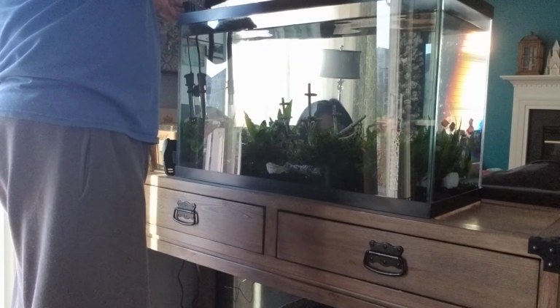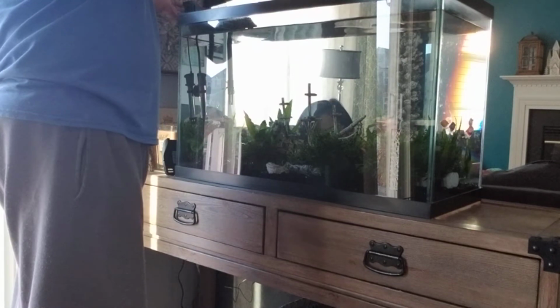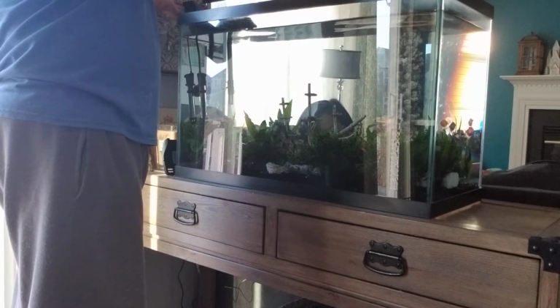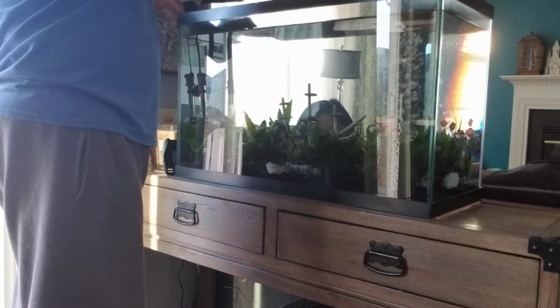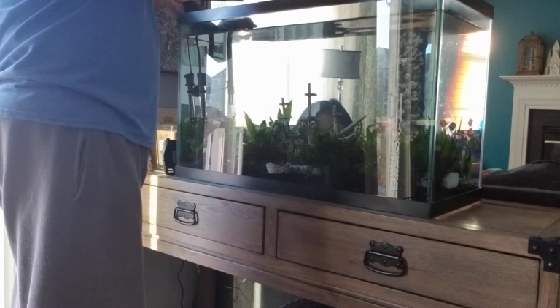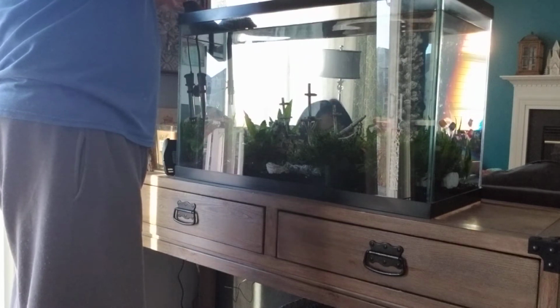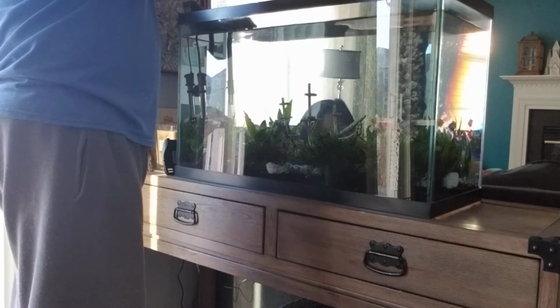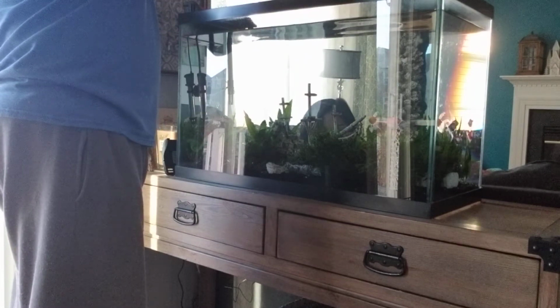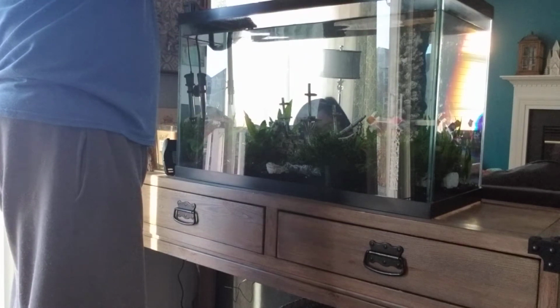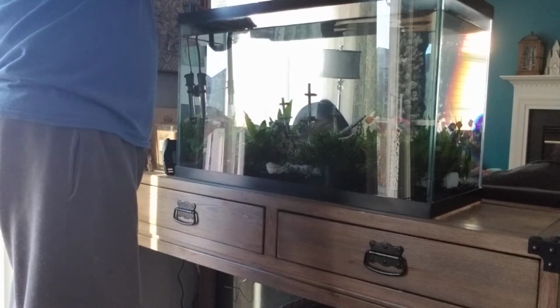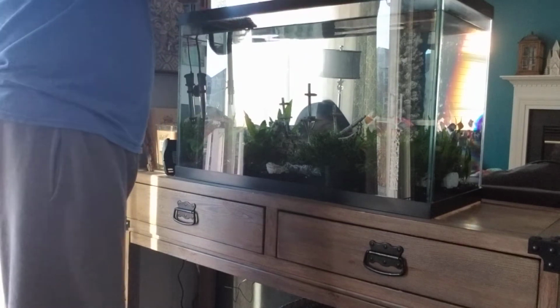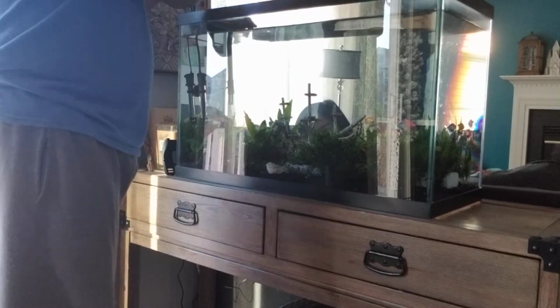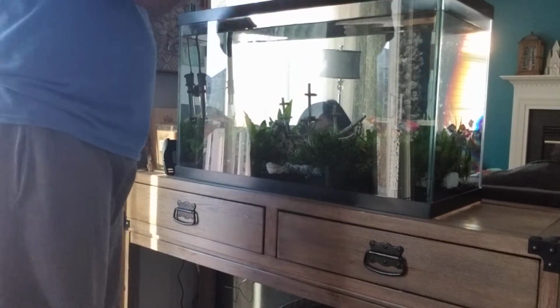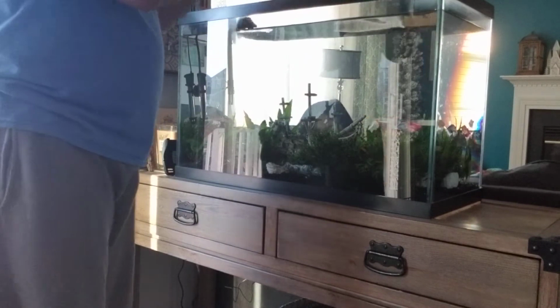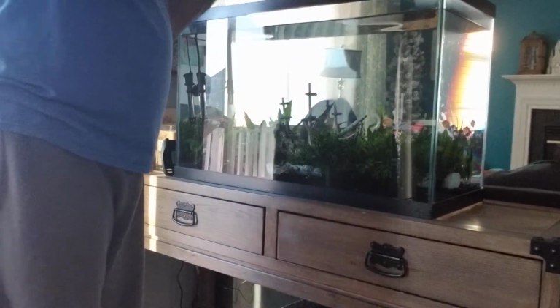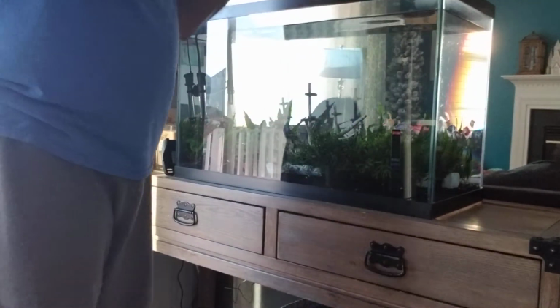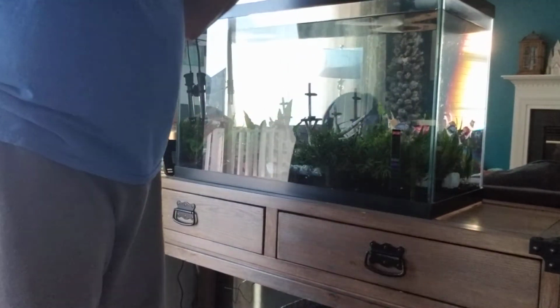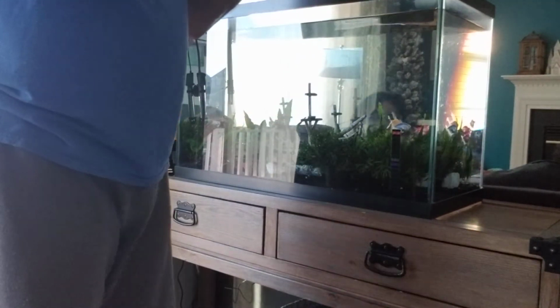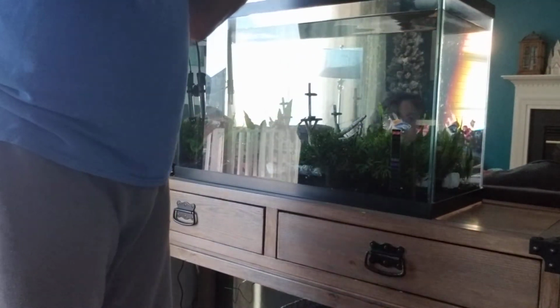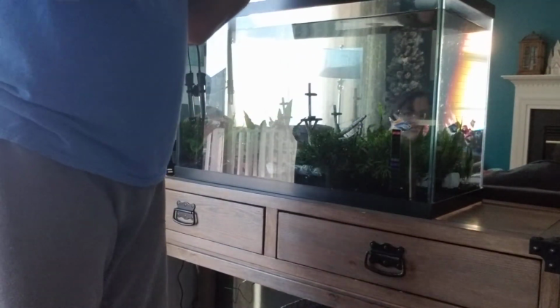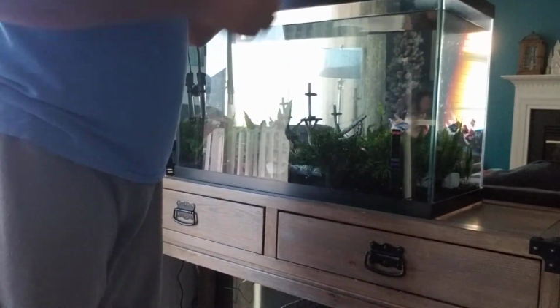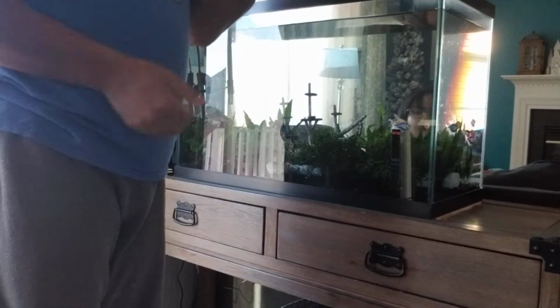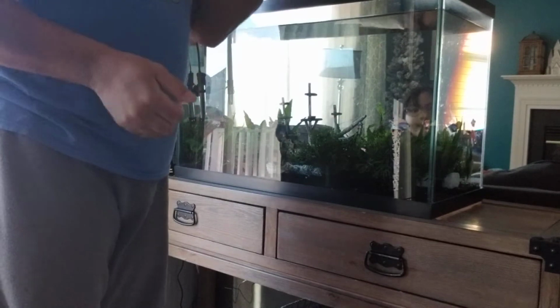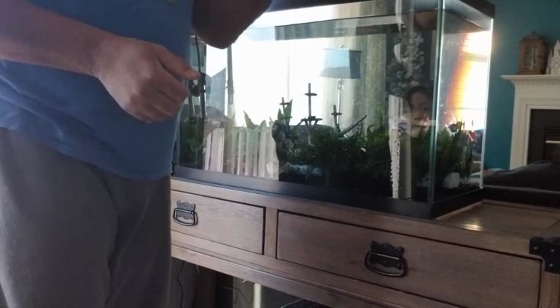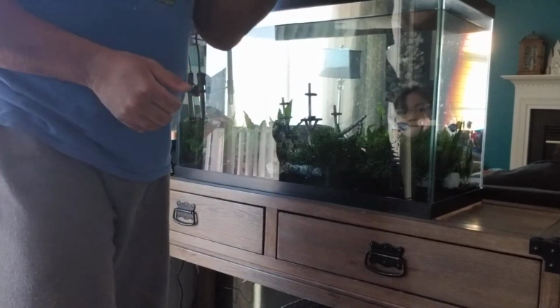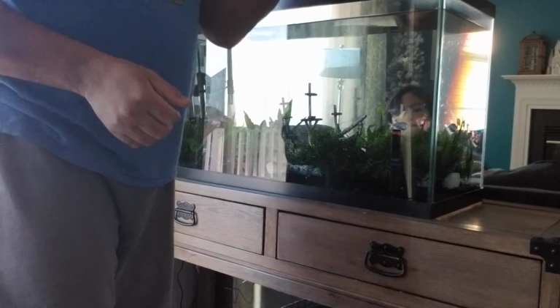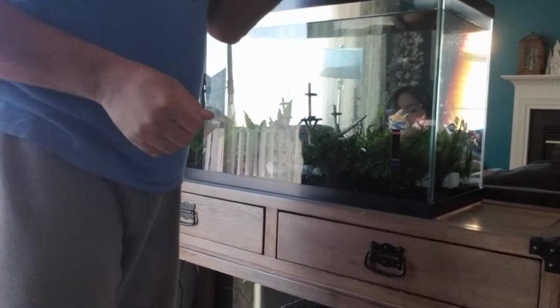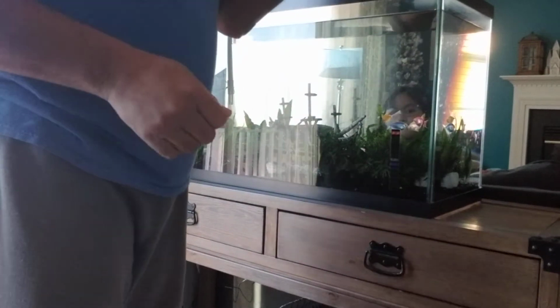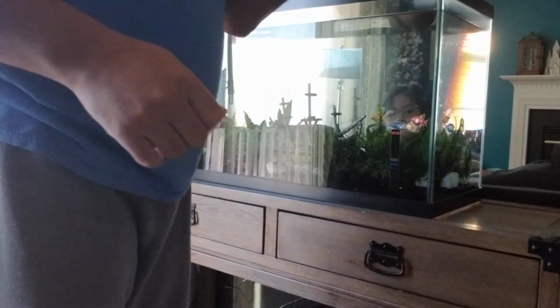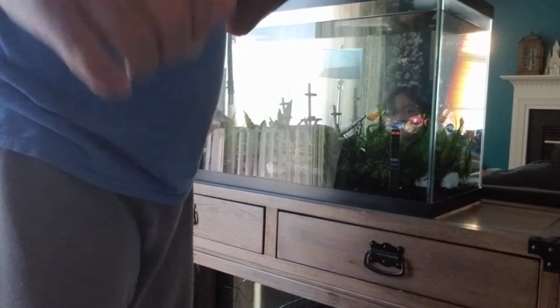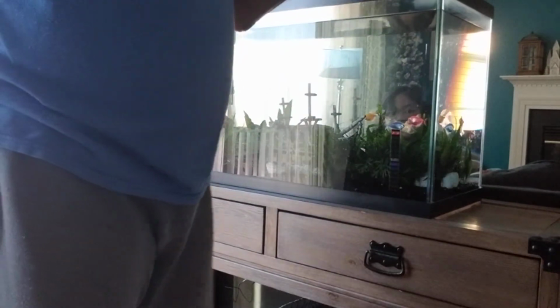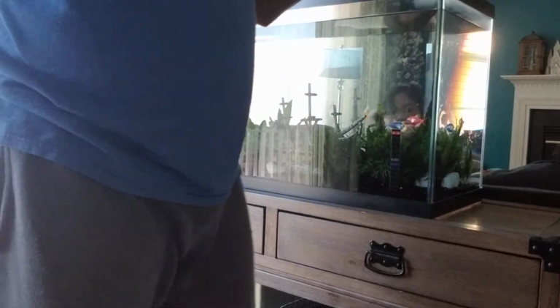You actually don't need to drain the whole water inside the aquarium and clean everything out, because that would be very dangerous to the fish.